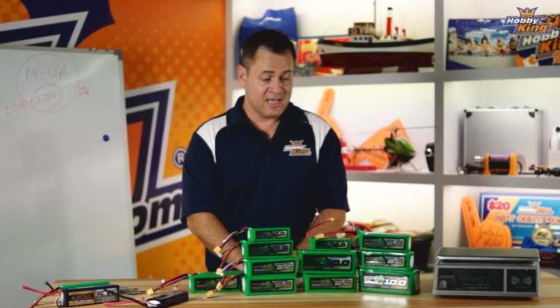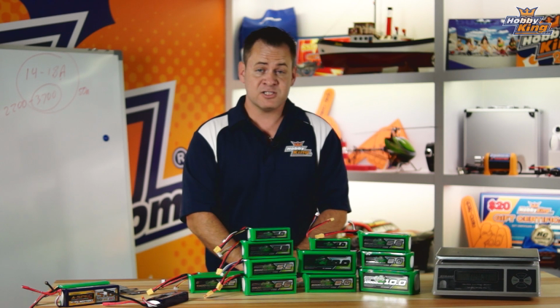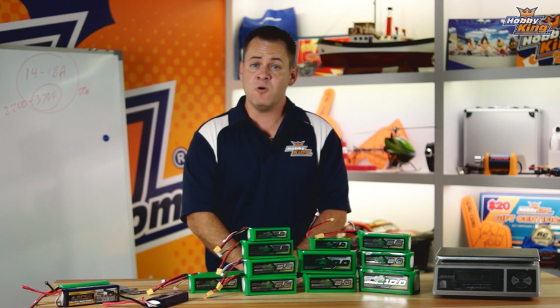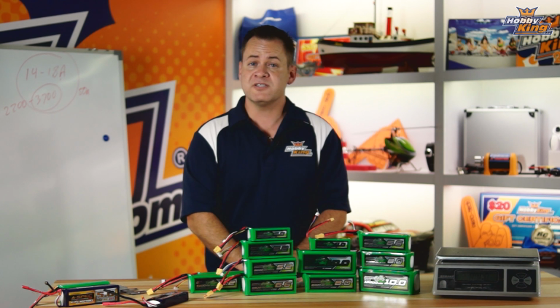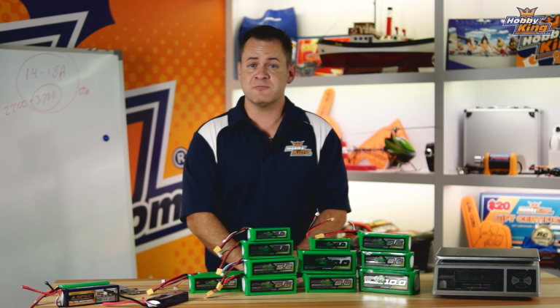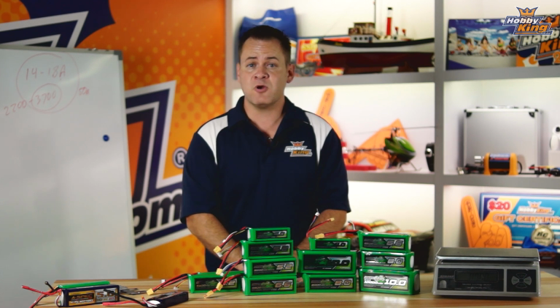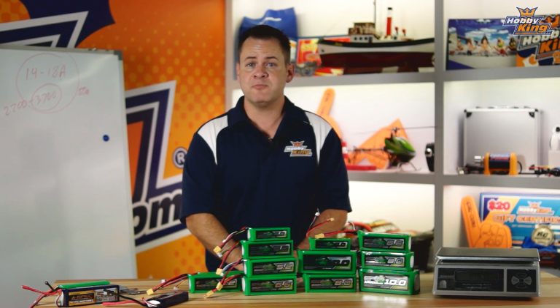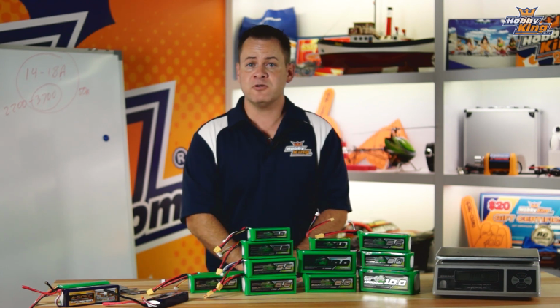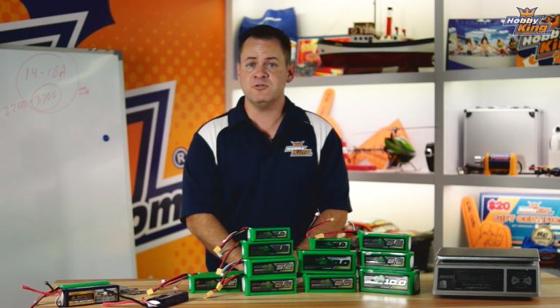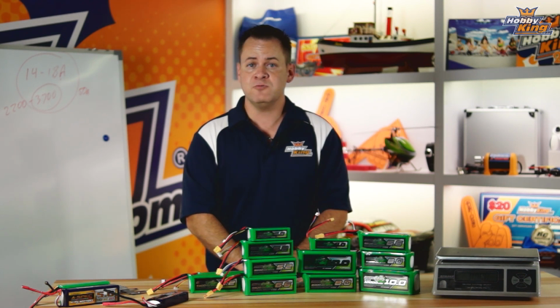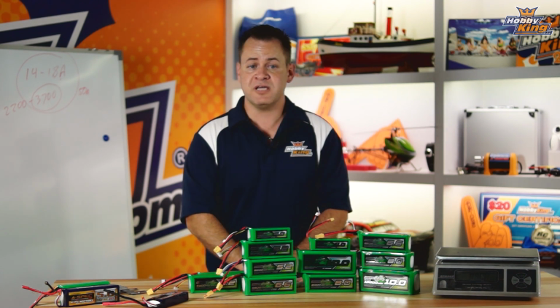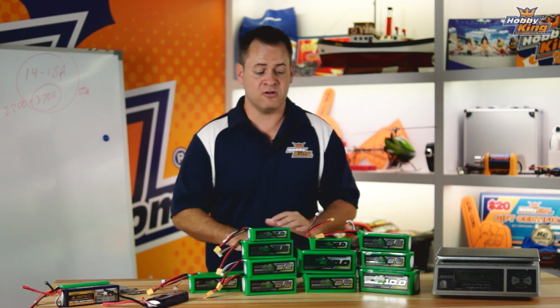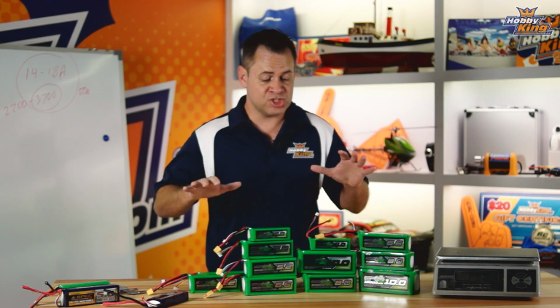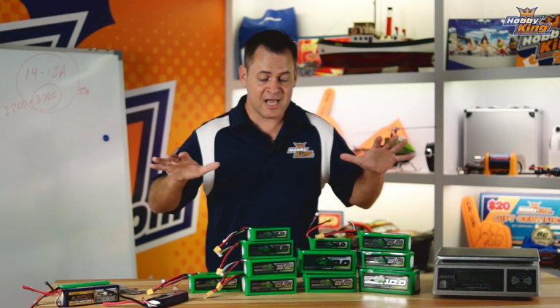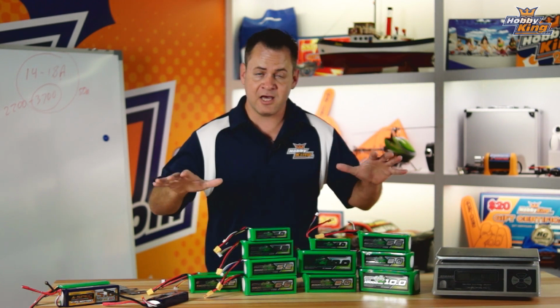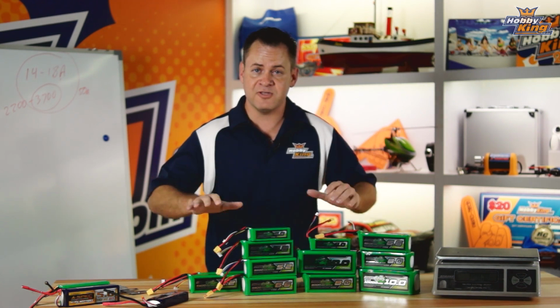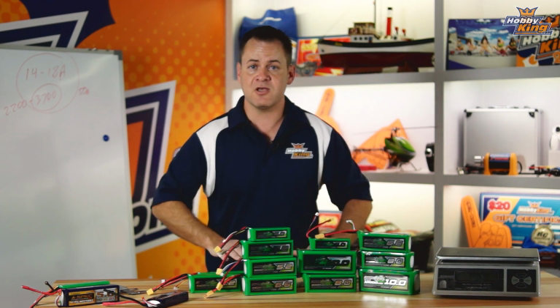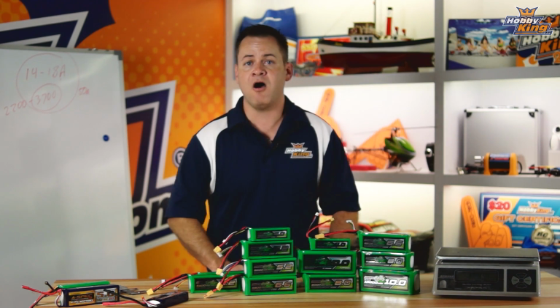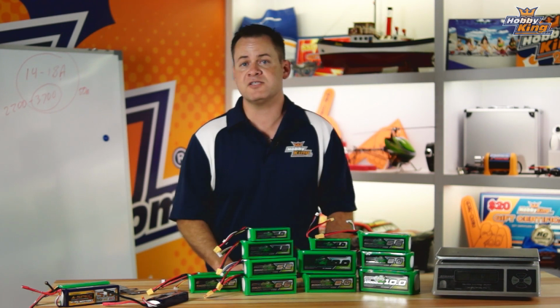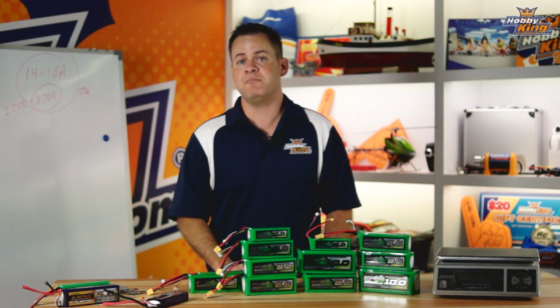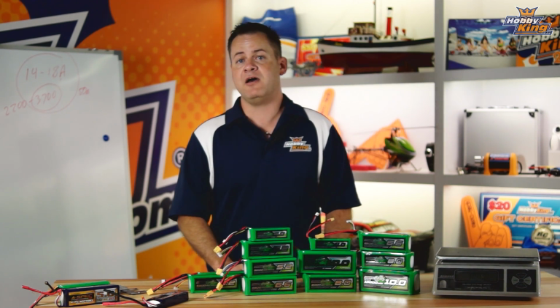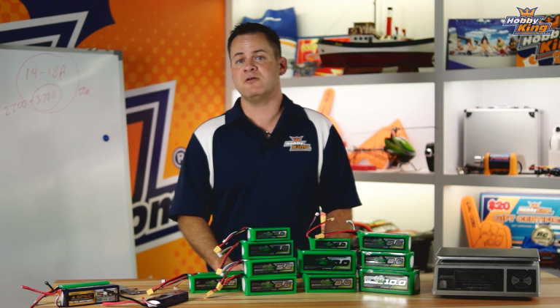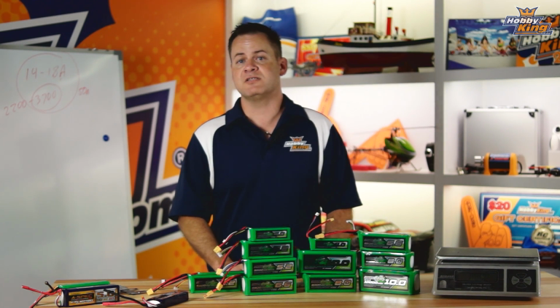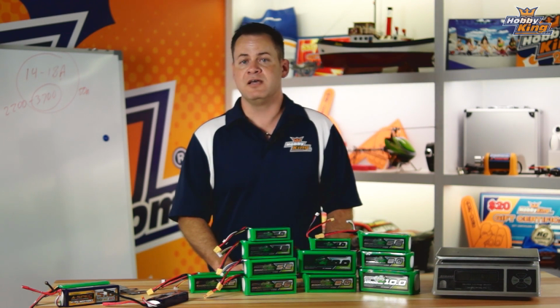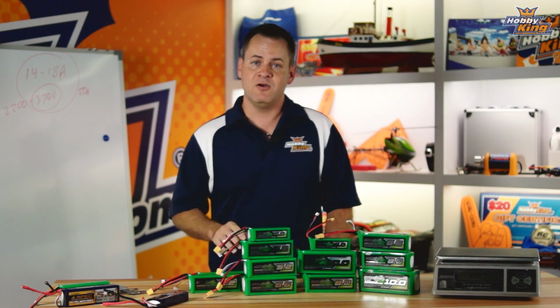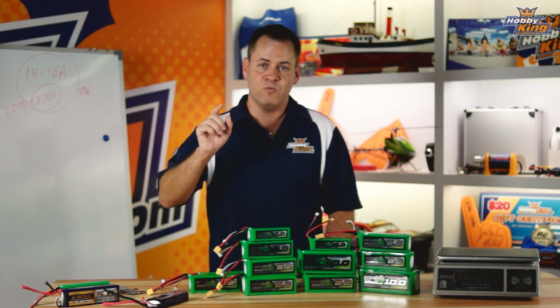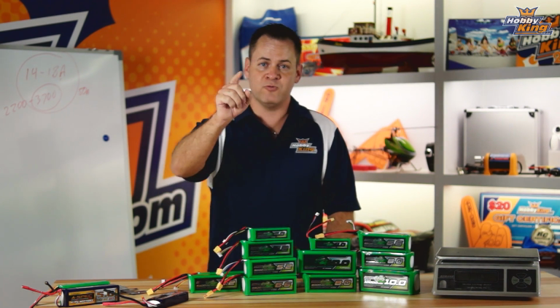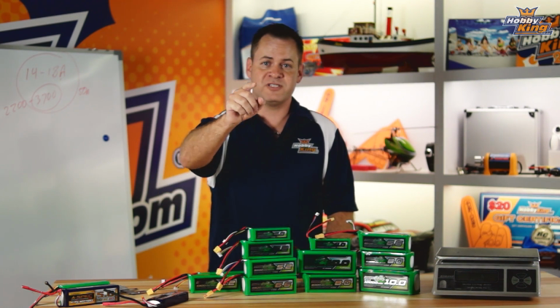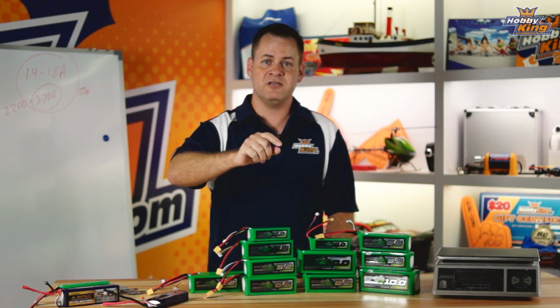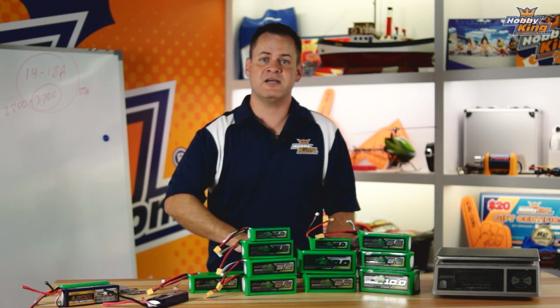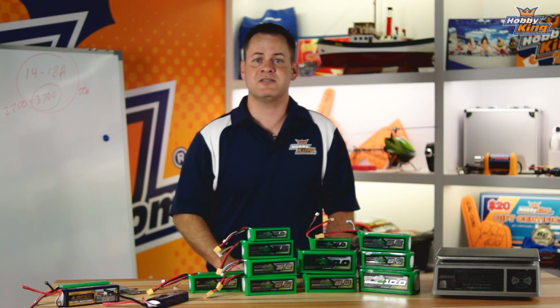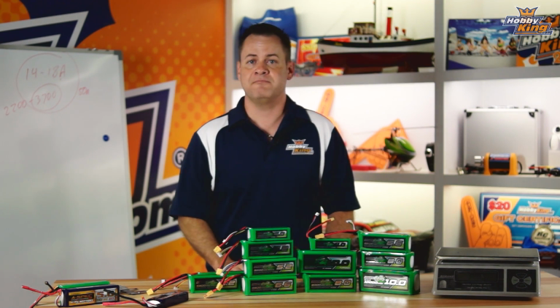As always, subscribe to our YouTube channel, check out these awesome batteries, and we'll see you next time.